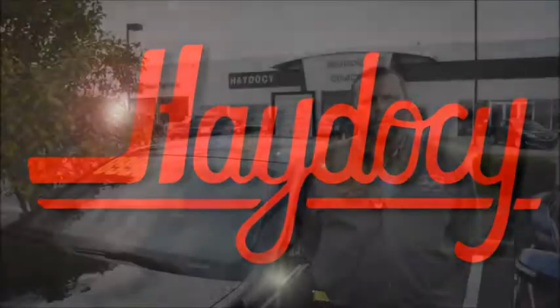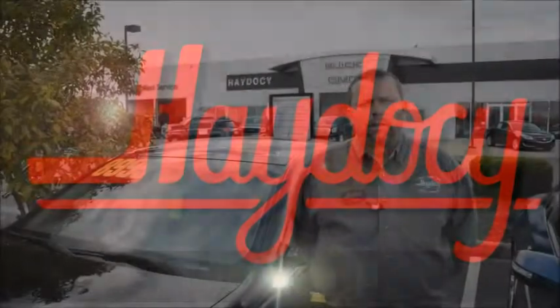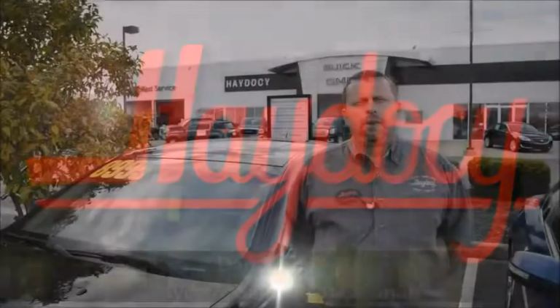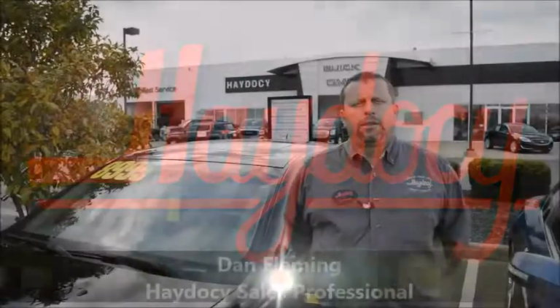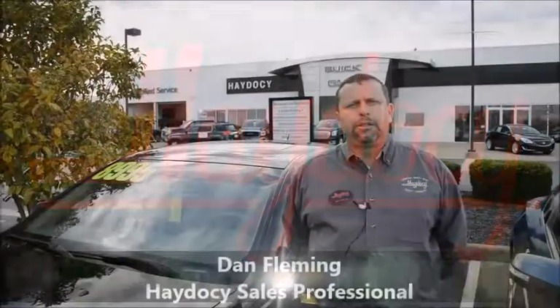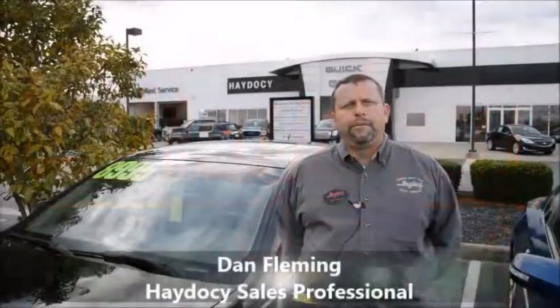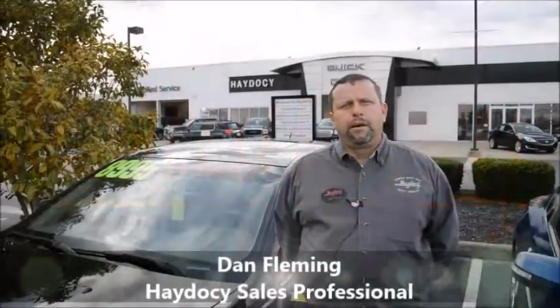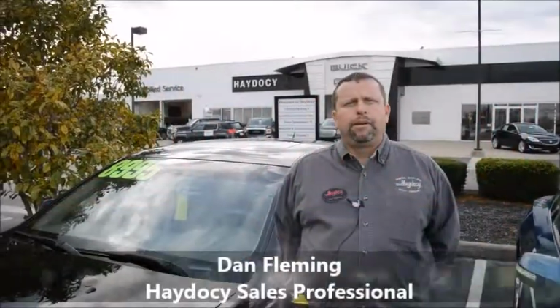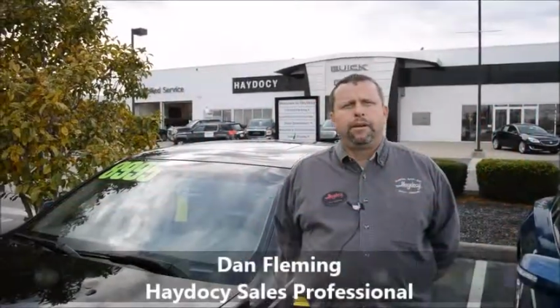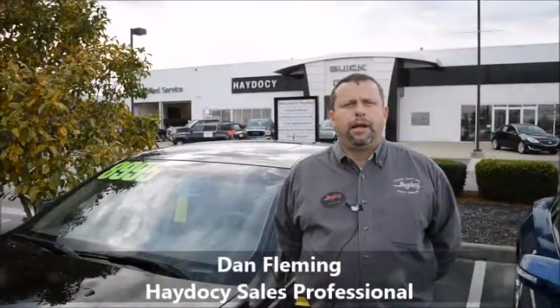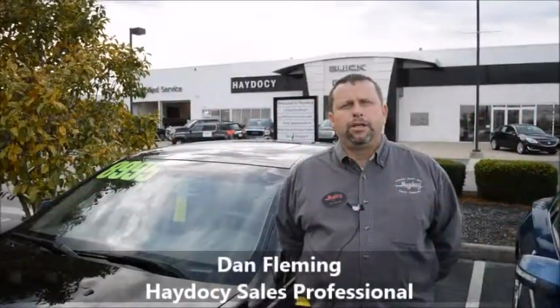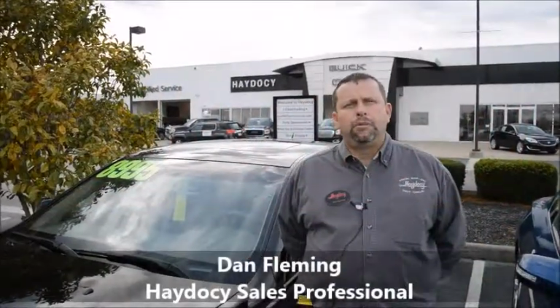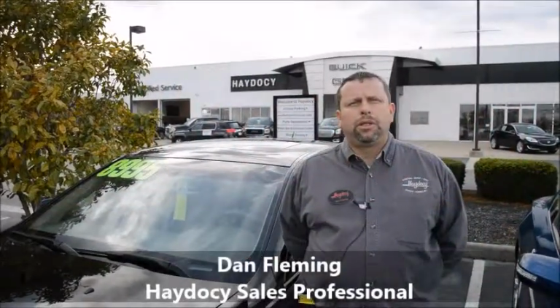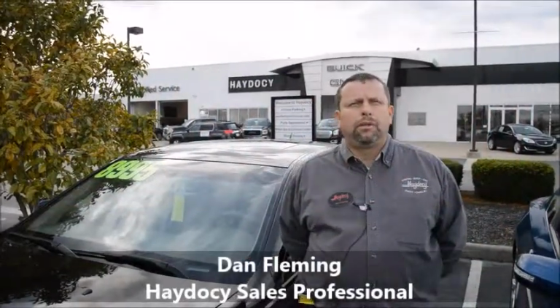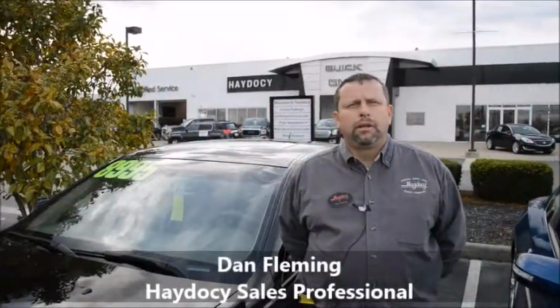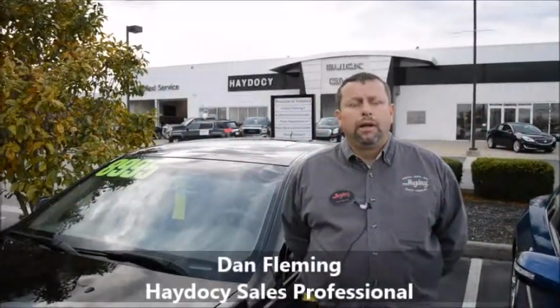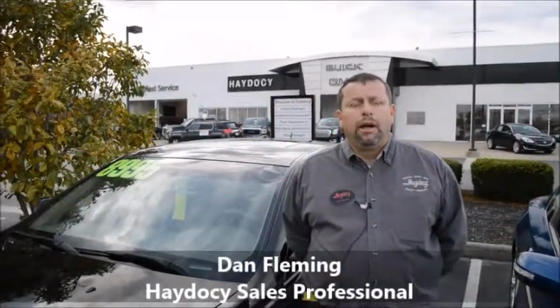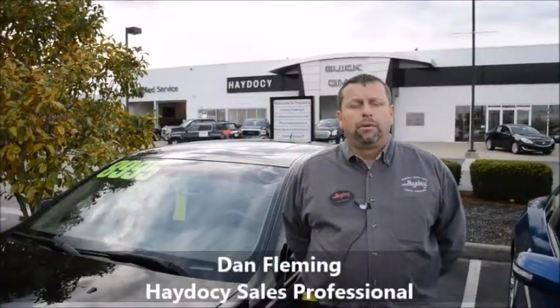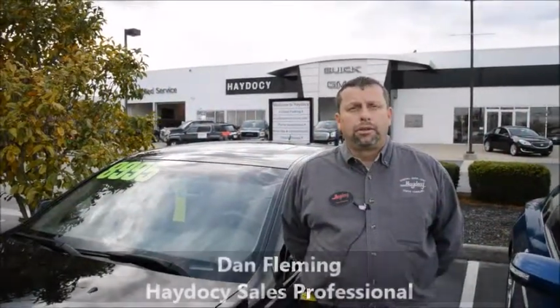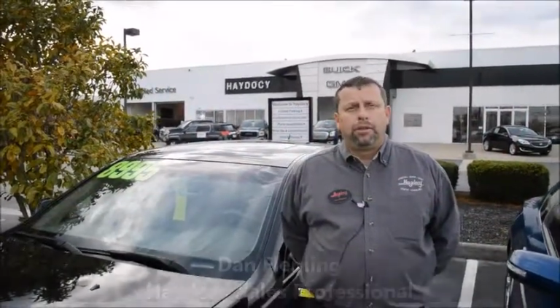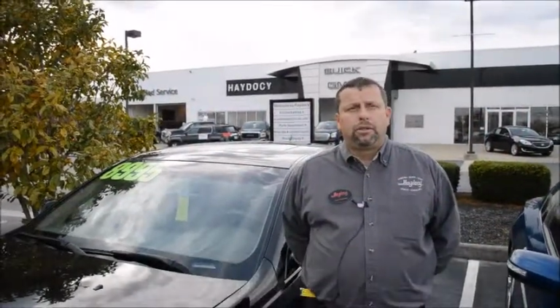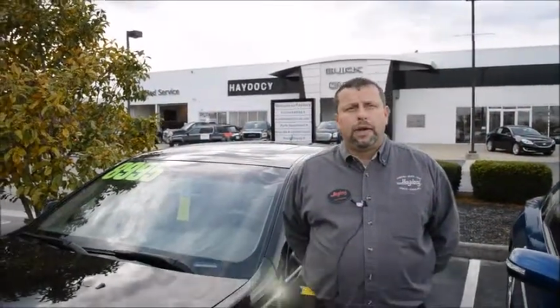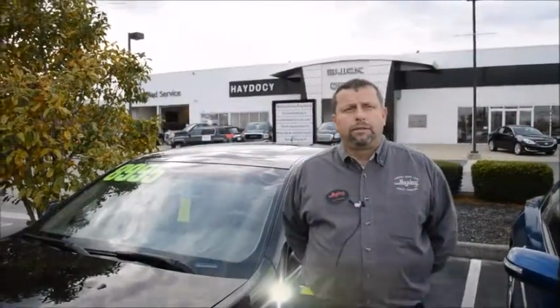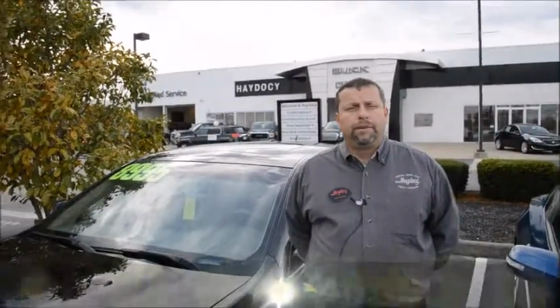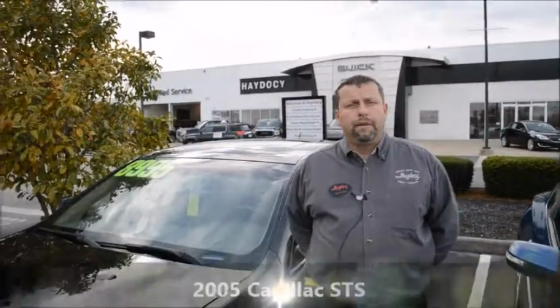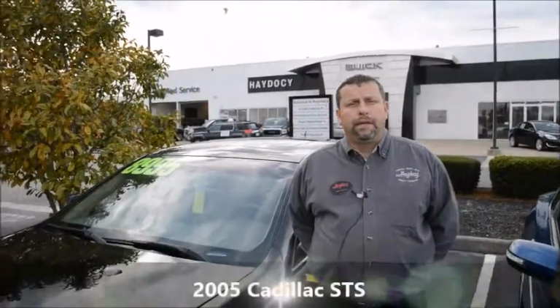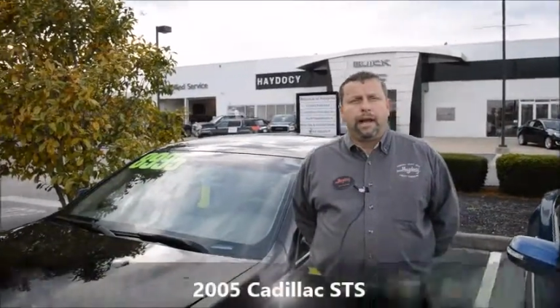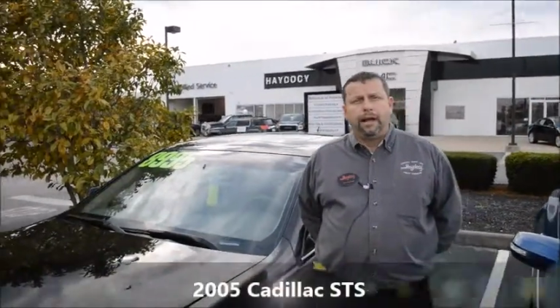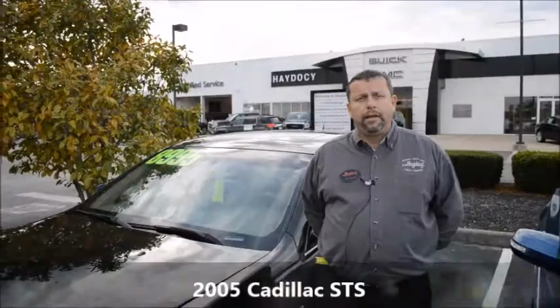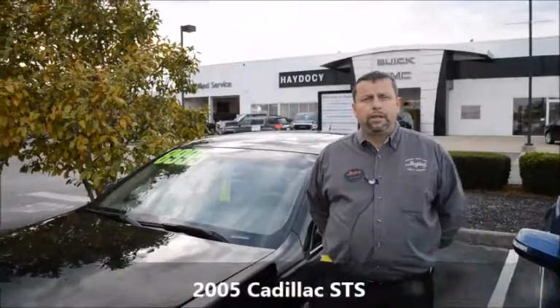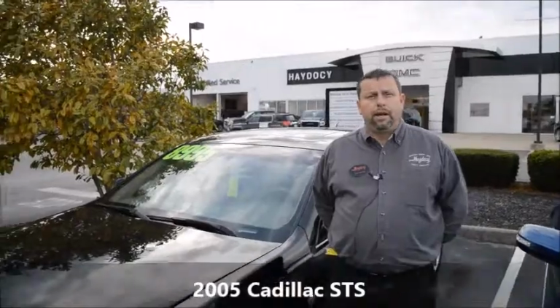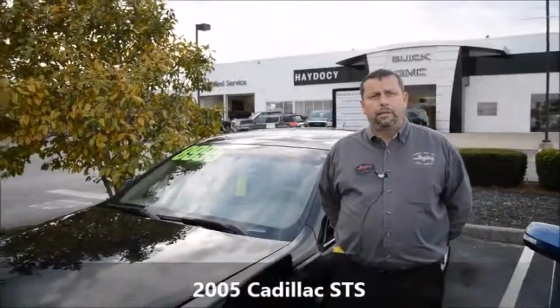Good morning, this is Dan Fleming here at Haydesee GMC Buick. I want to show you this 2005 Cadillac STS.